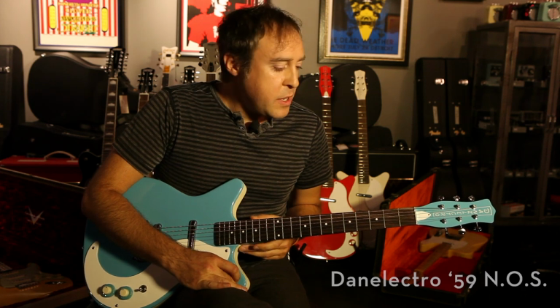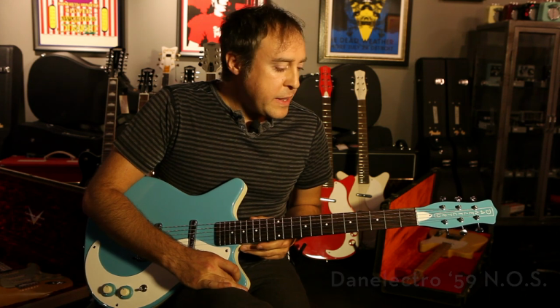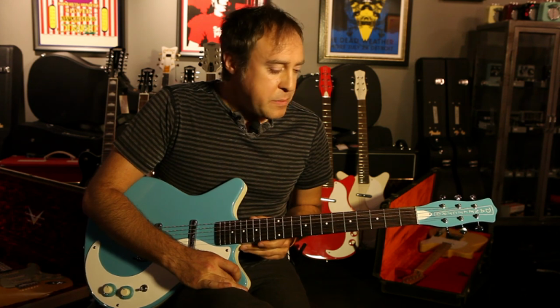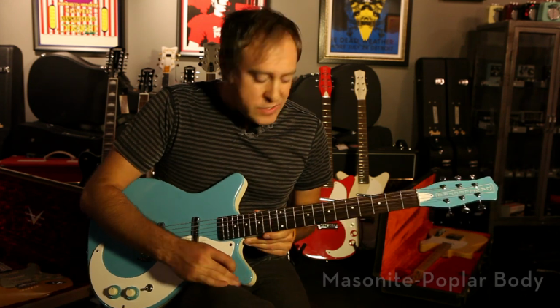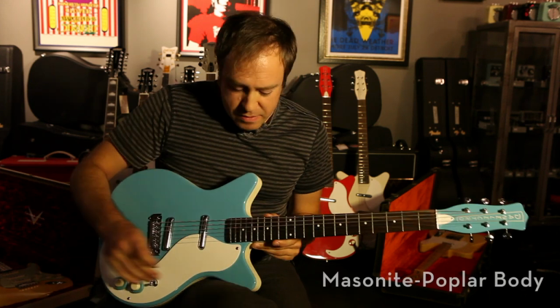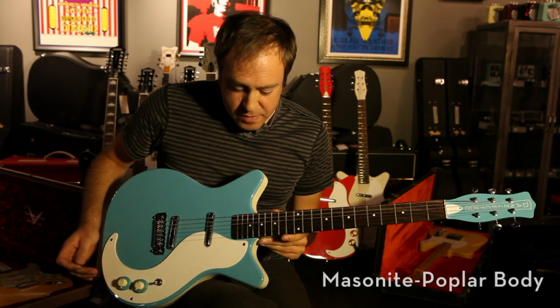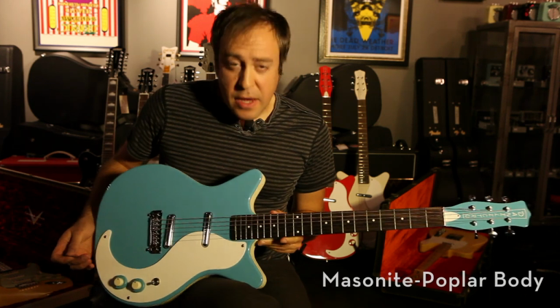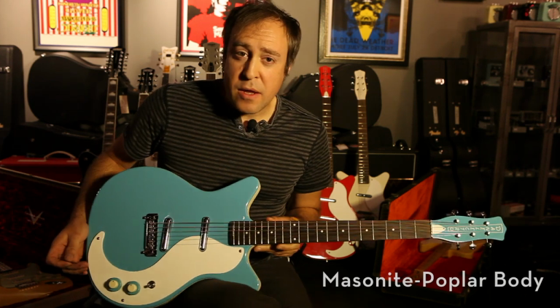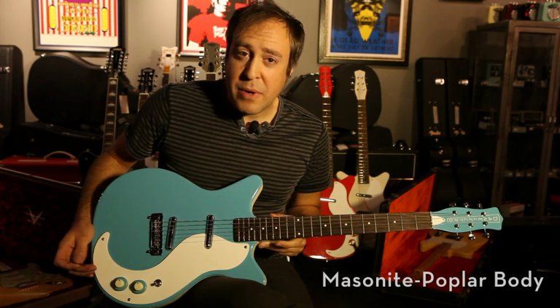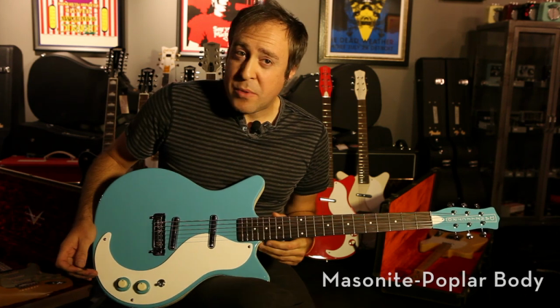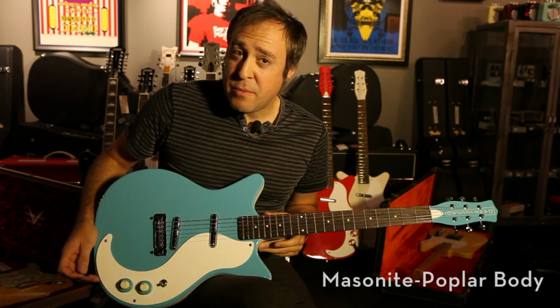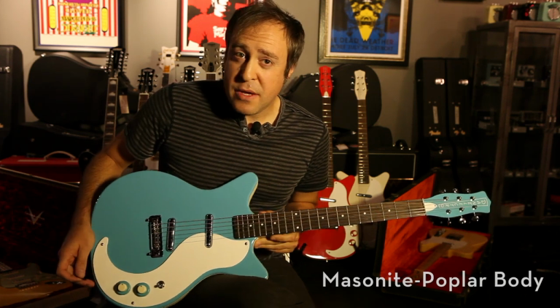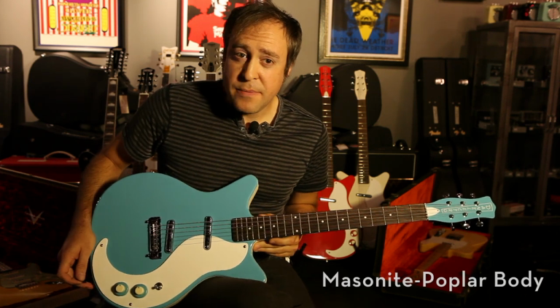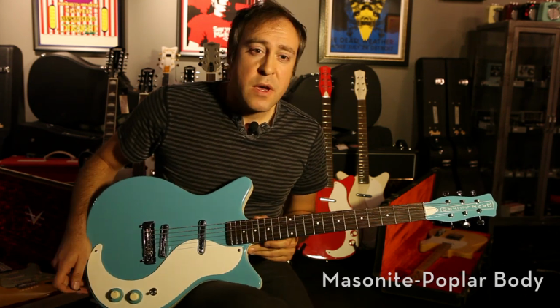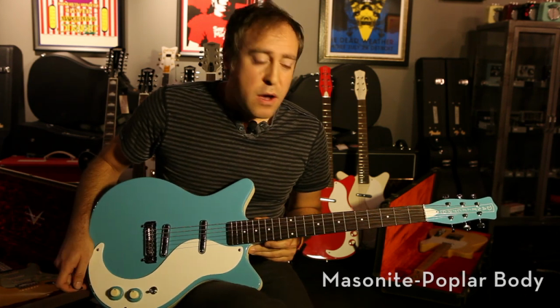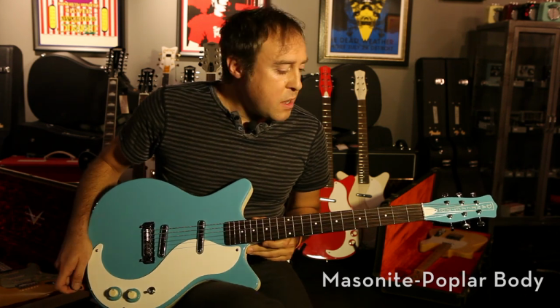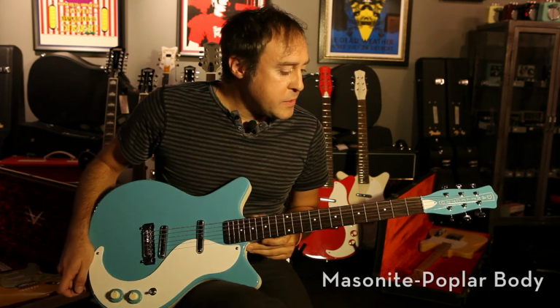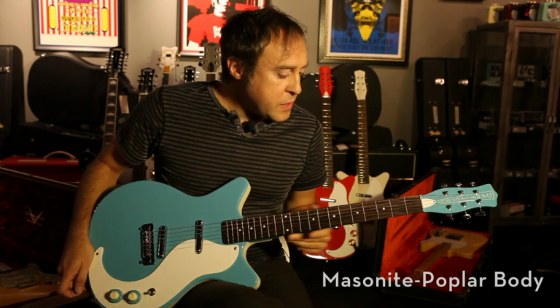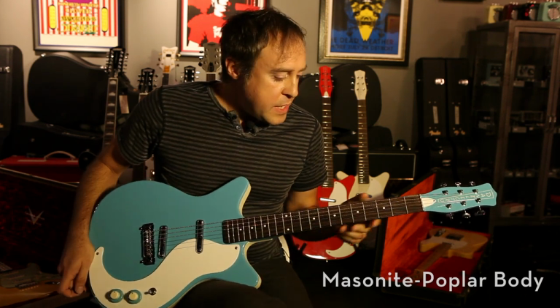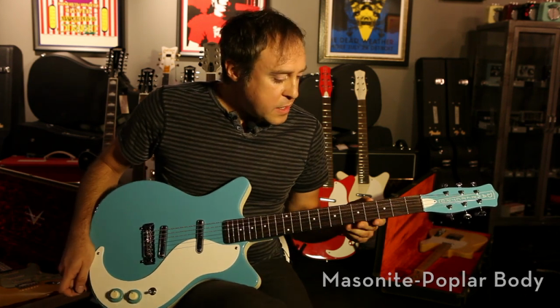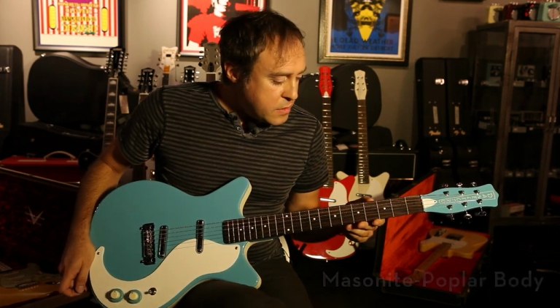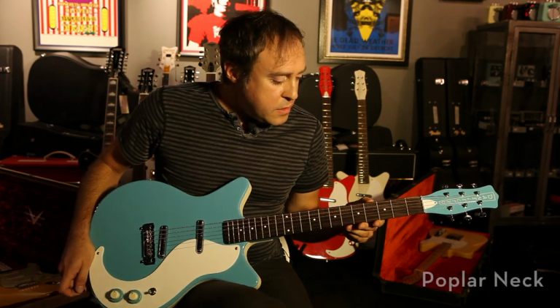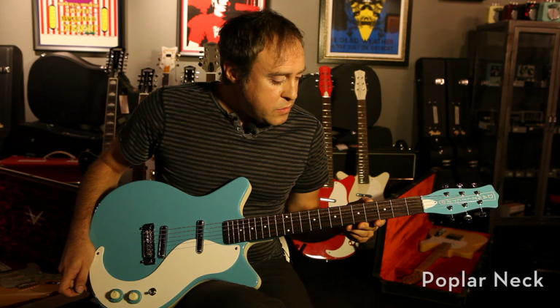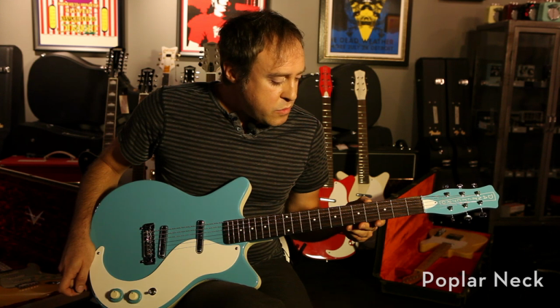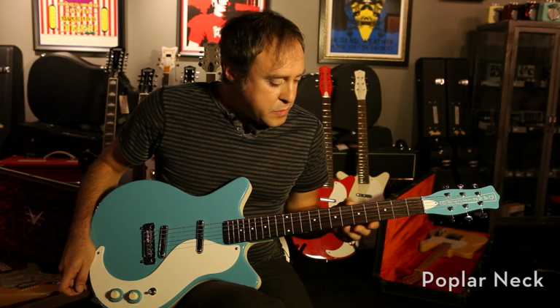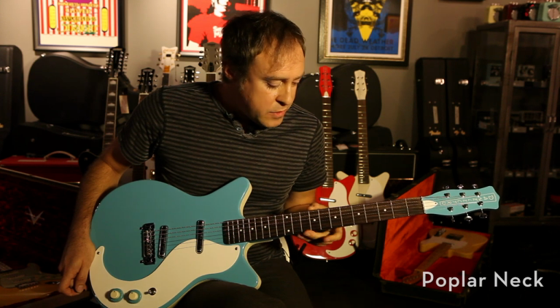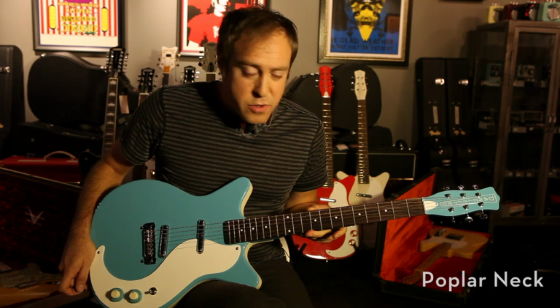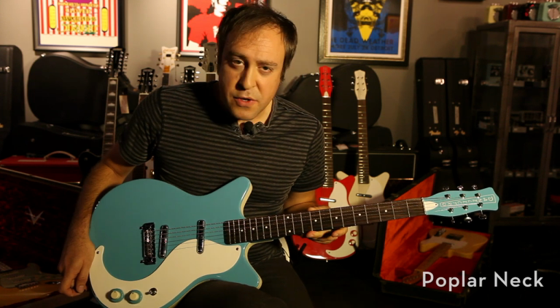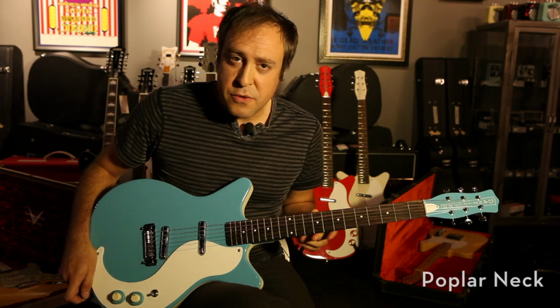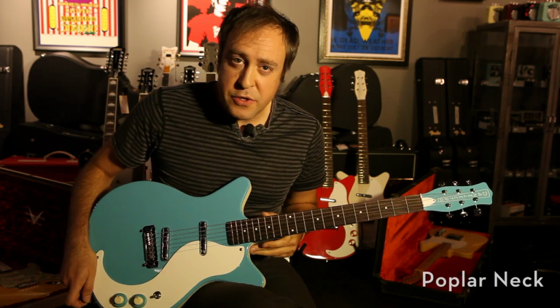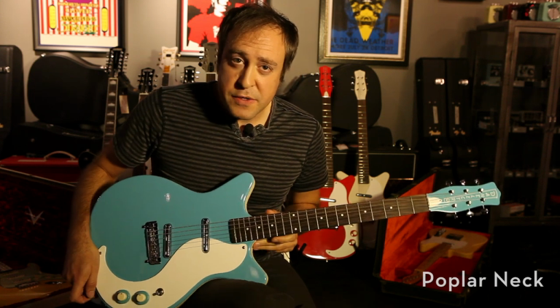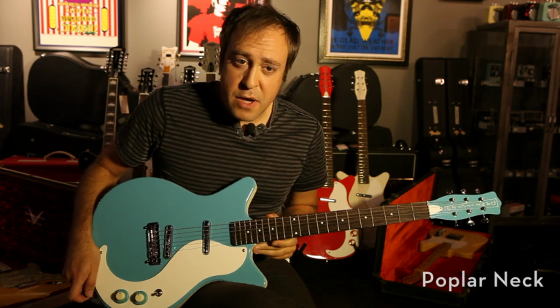It has a masonite and poplar body as well as neck. The rosewood fingerboard is also featured on this model.